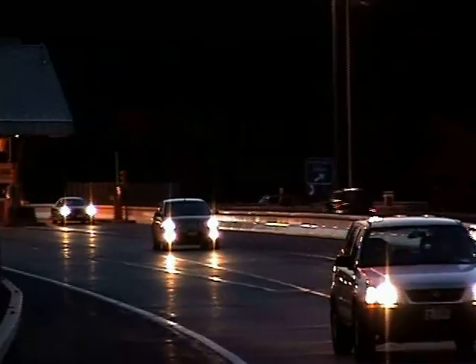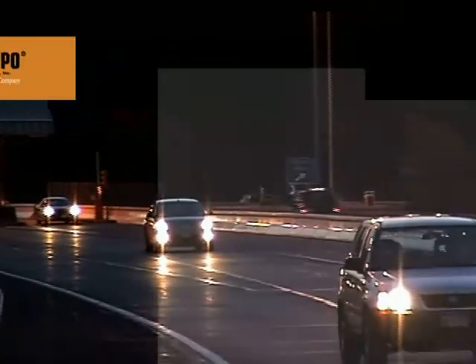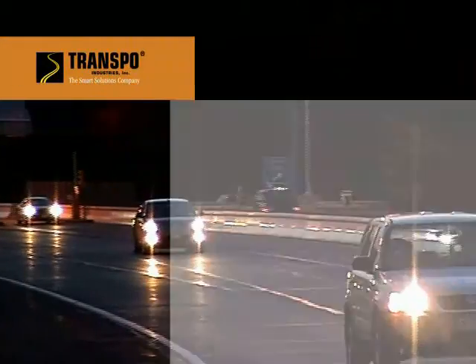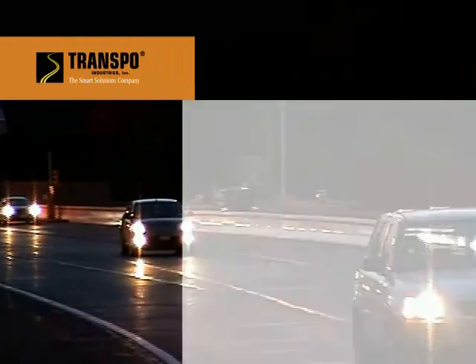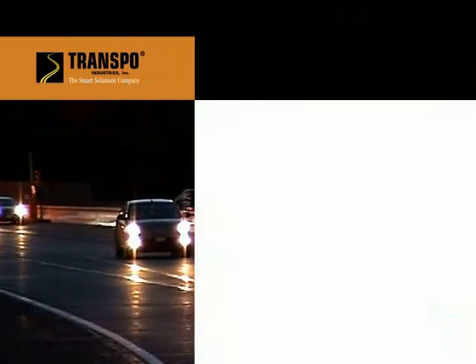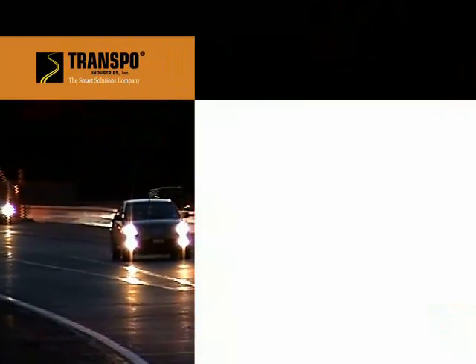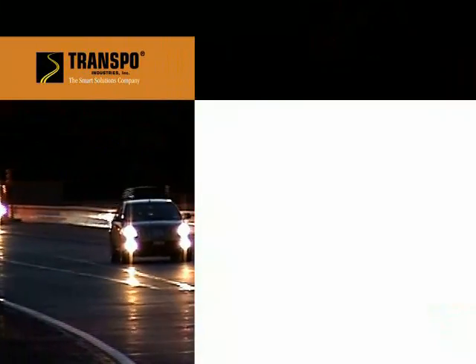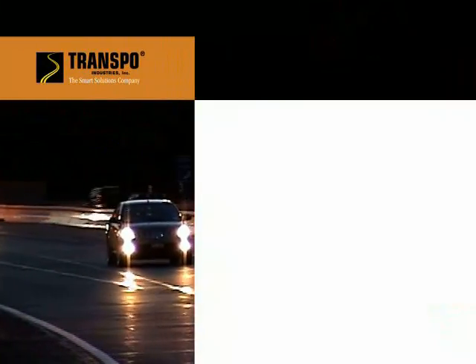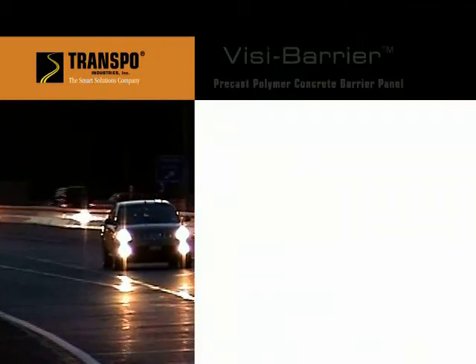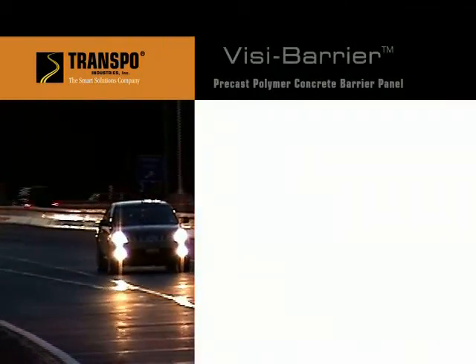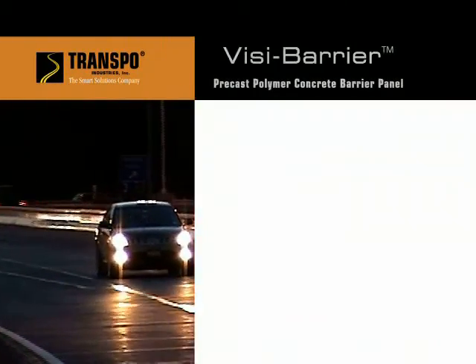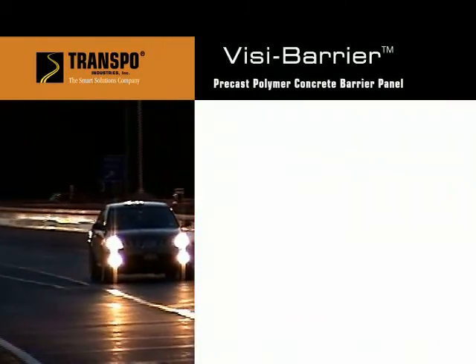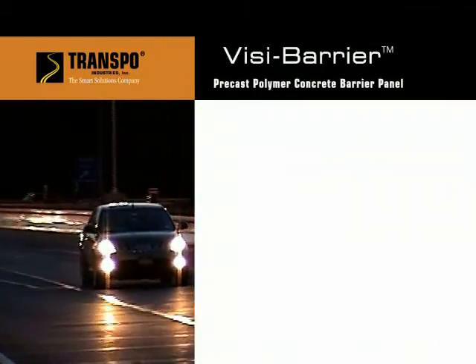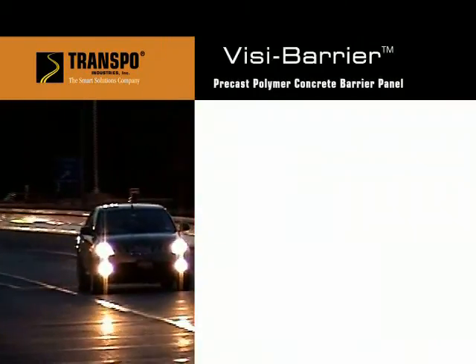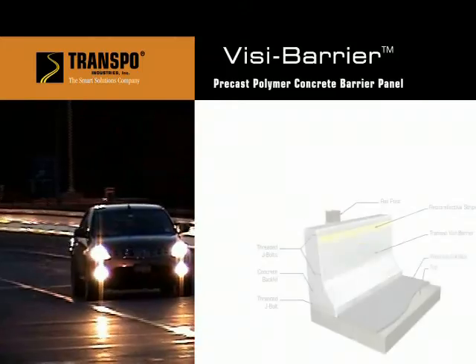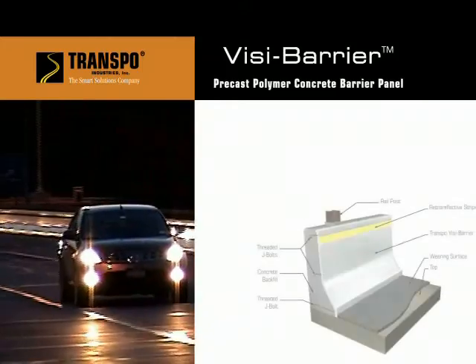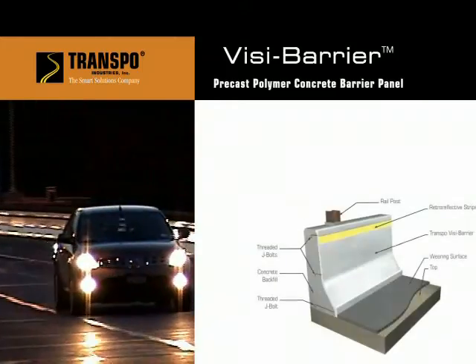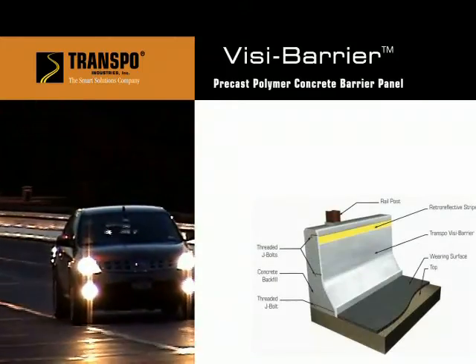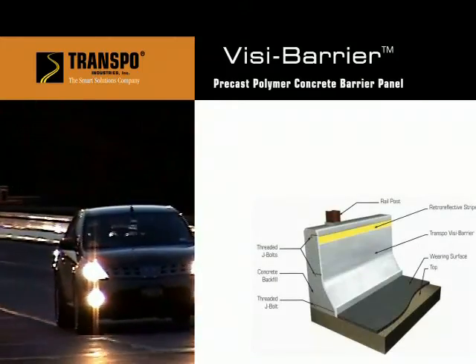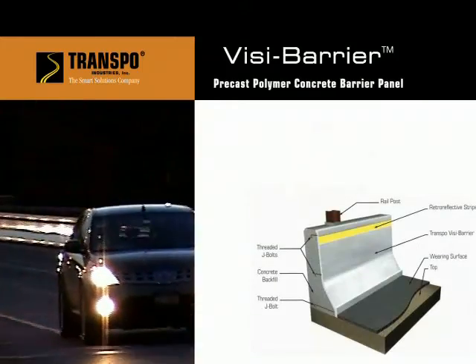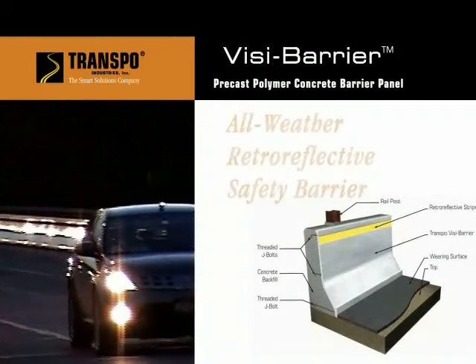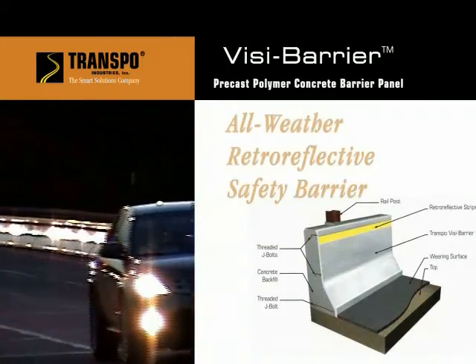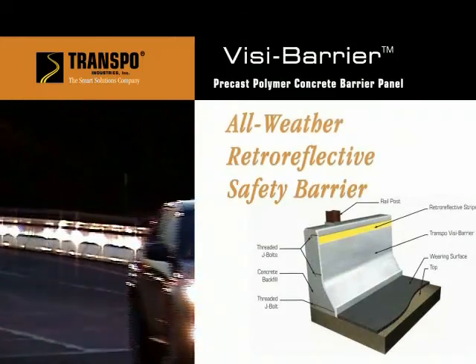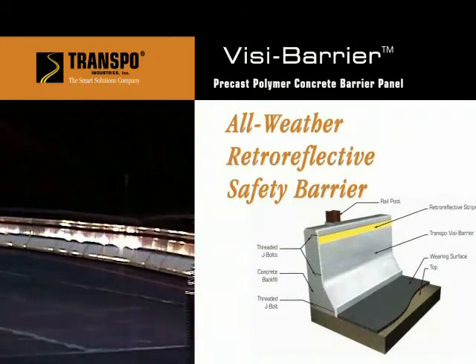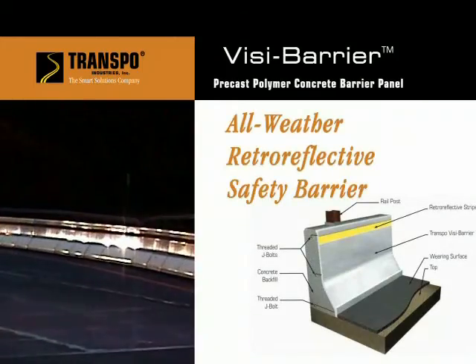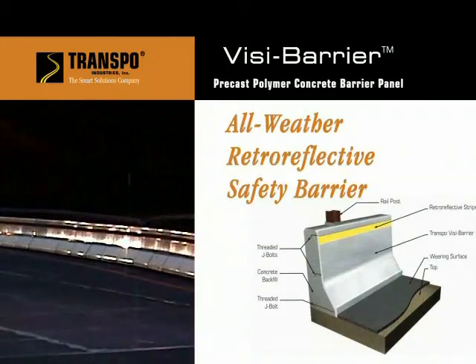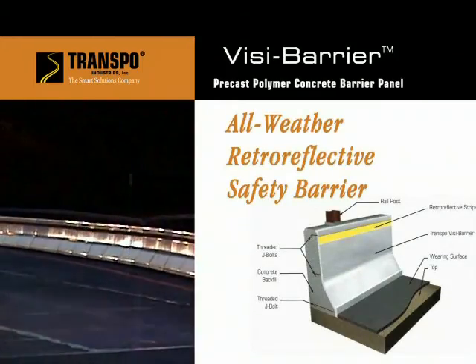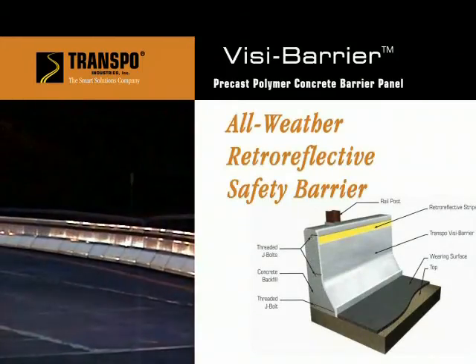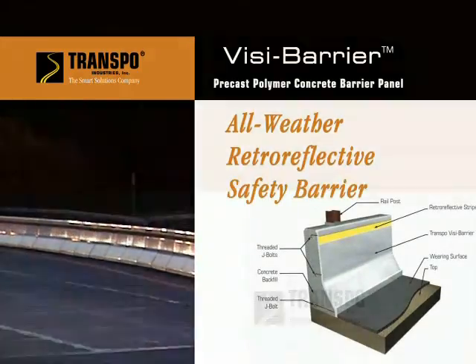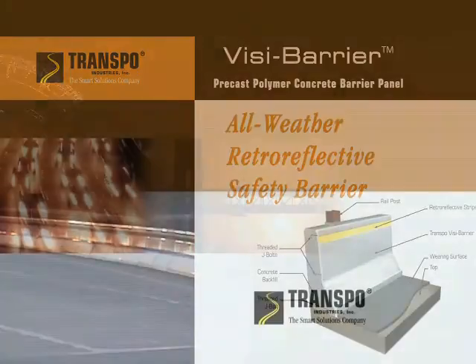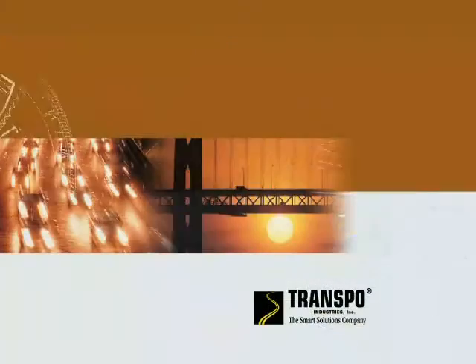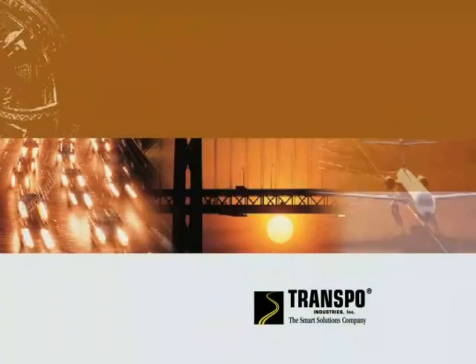Engineered by Transpo Industries, Visibarrier is an innovative, highly visible, all-weather retroreflective safety barrier.